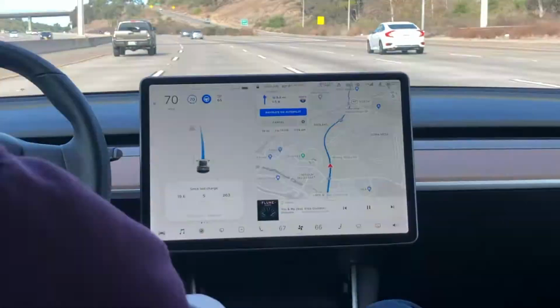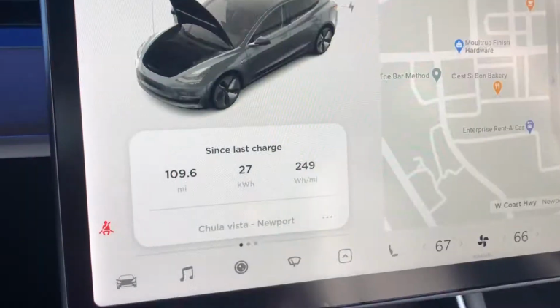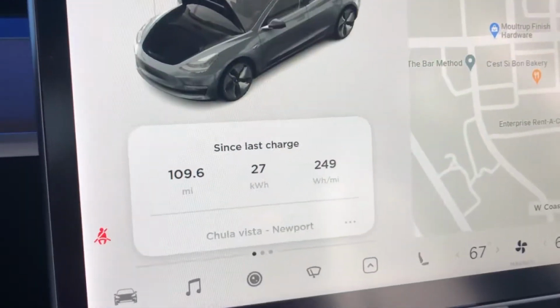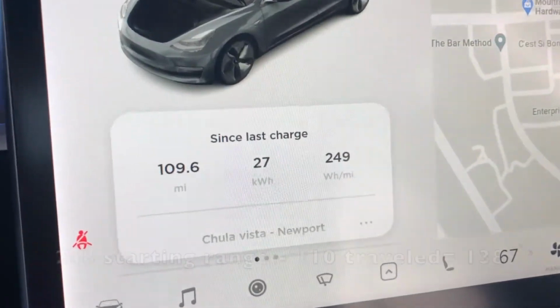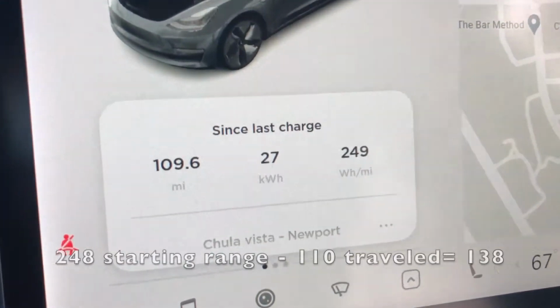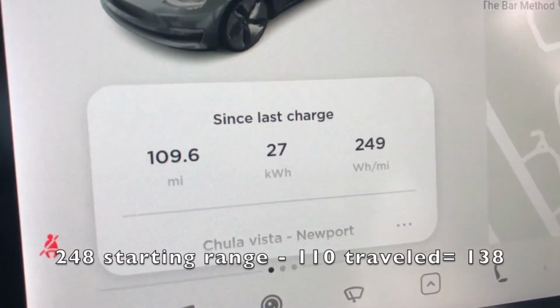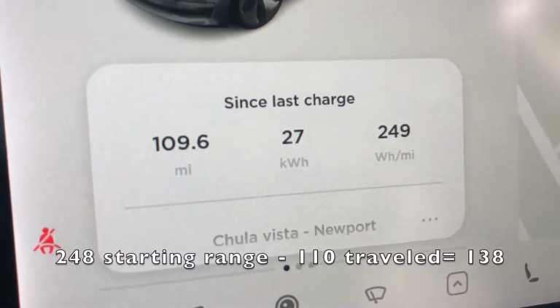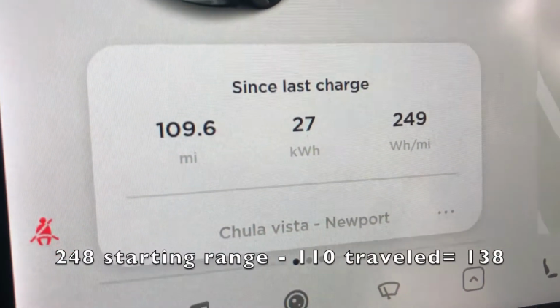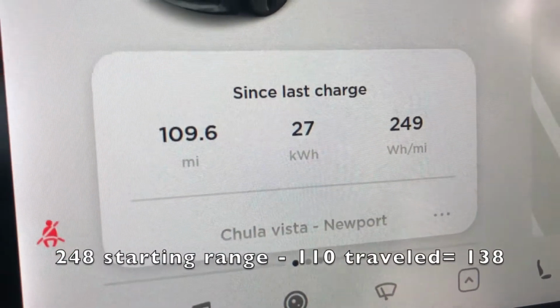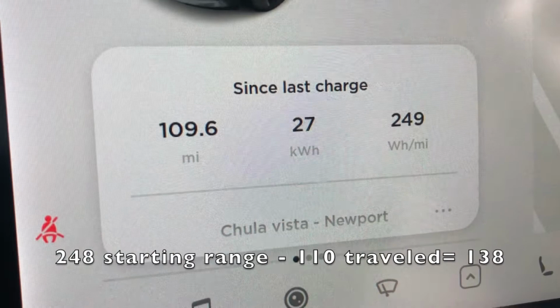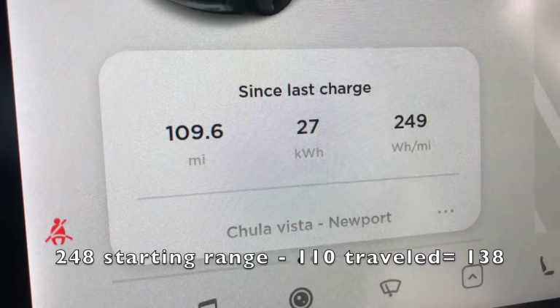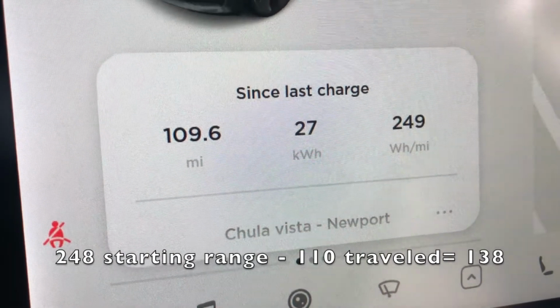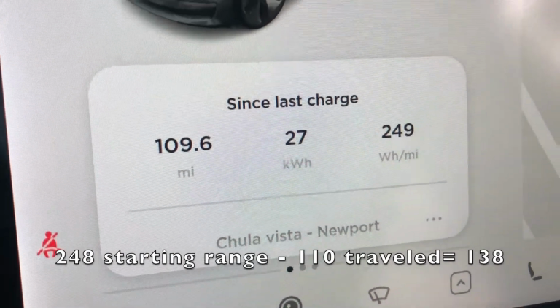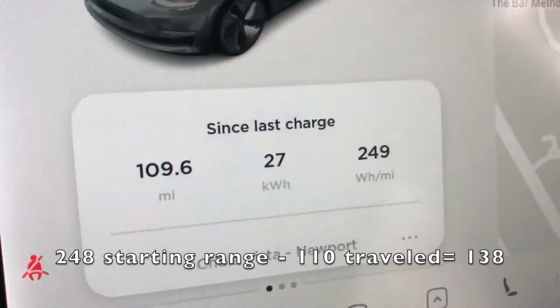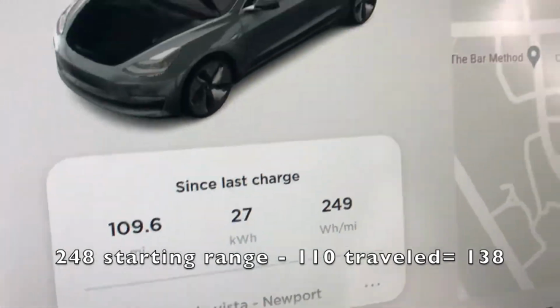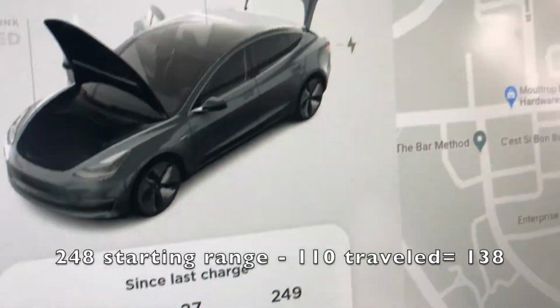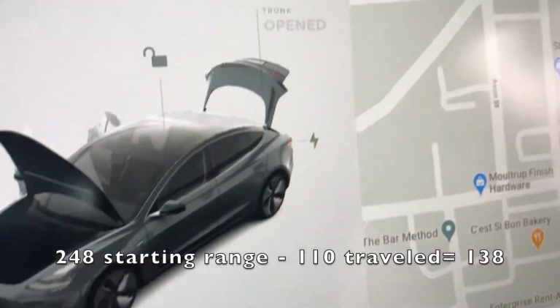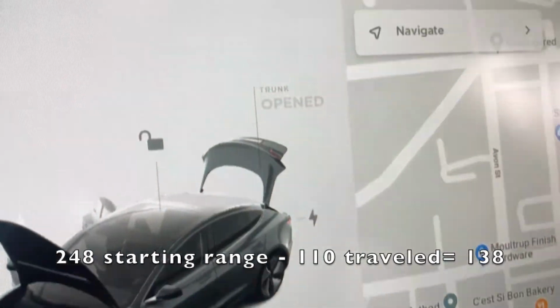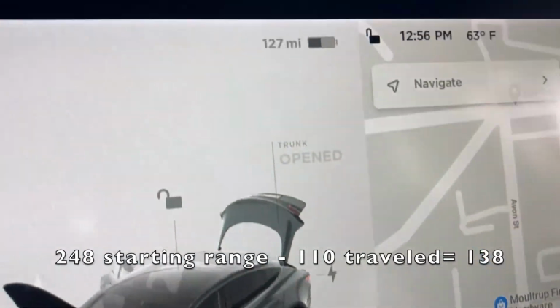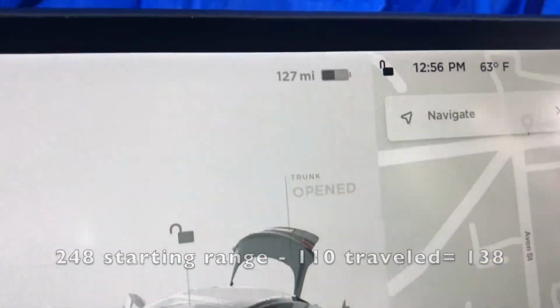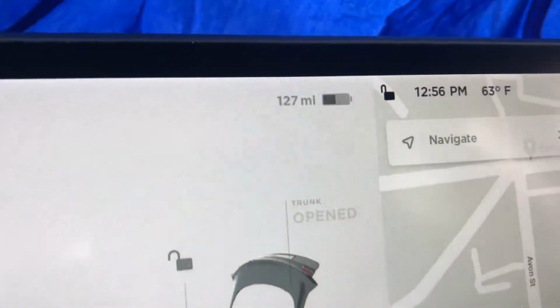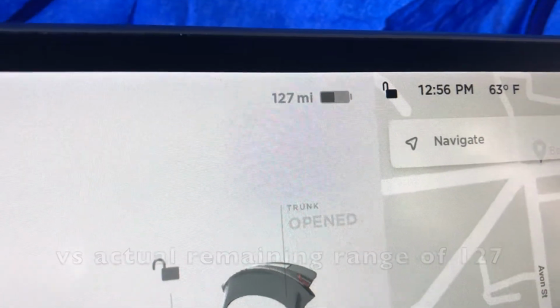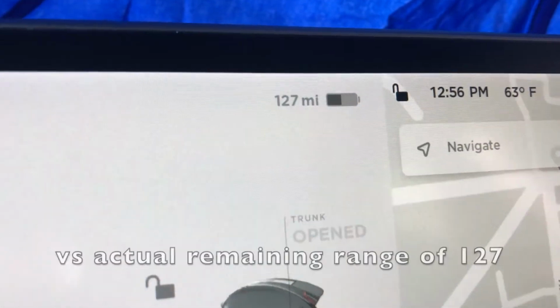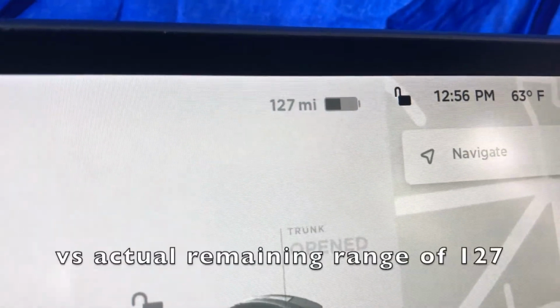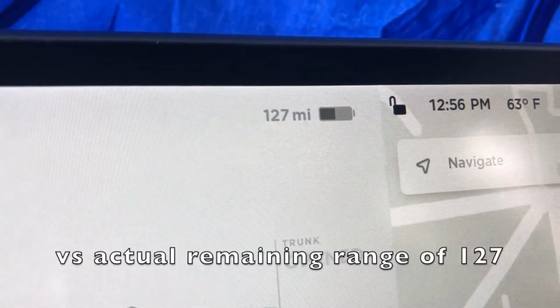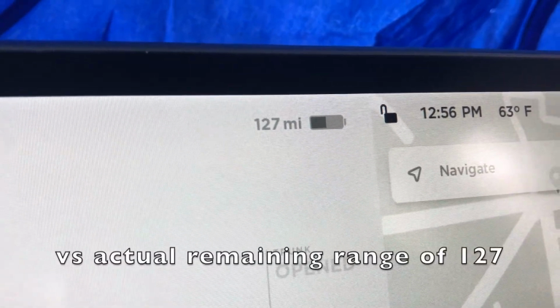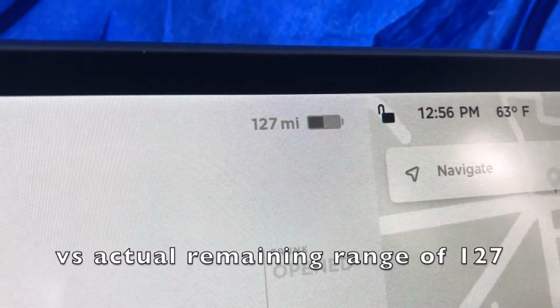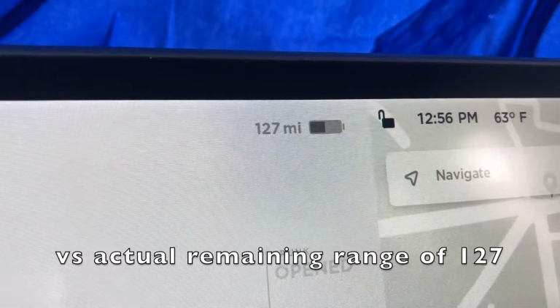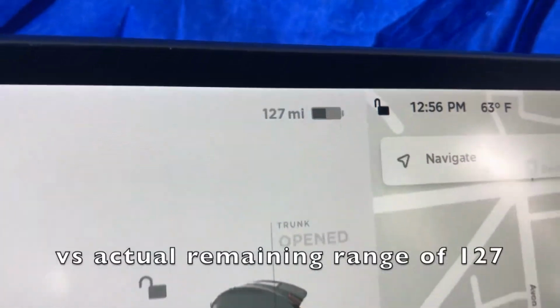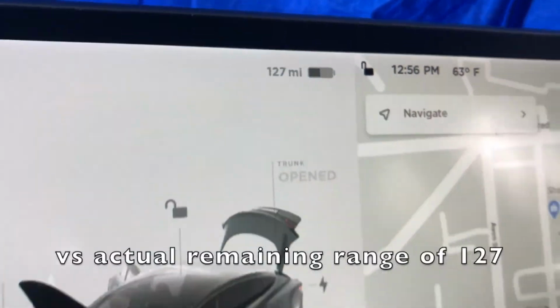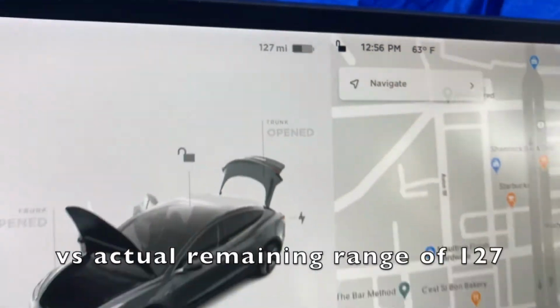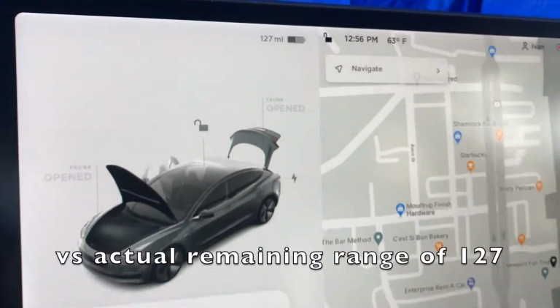We've traveled 110 miles and there are 127 miles left on the battery.